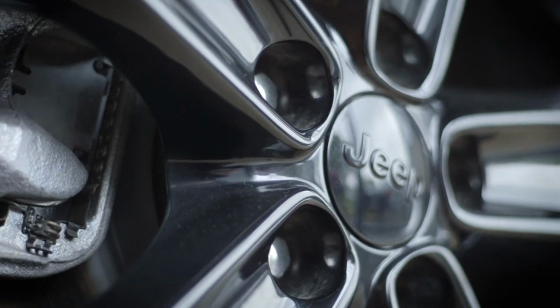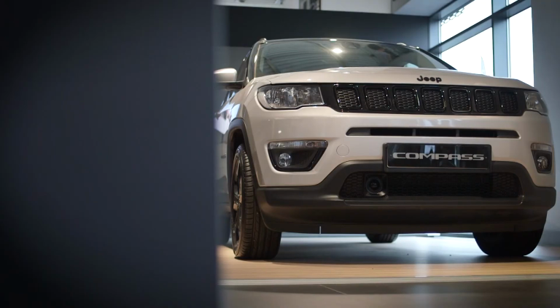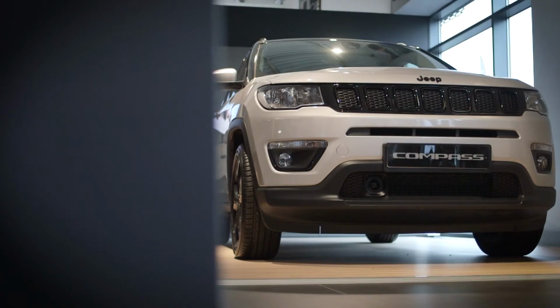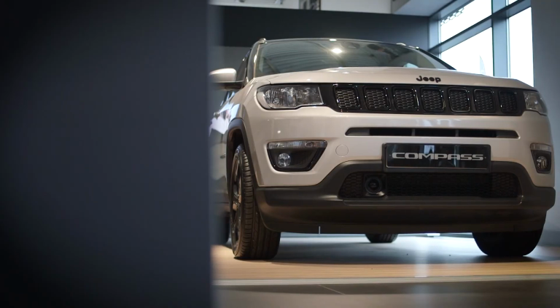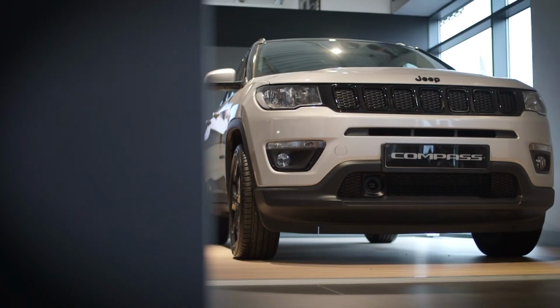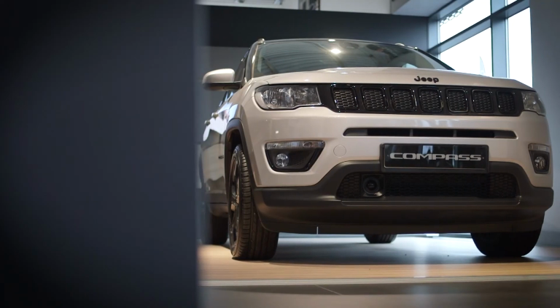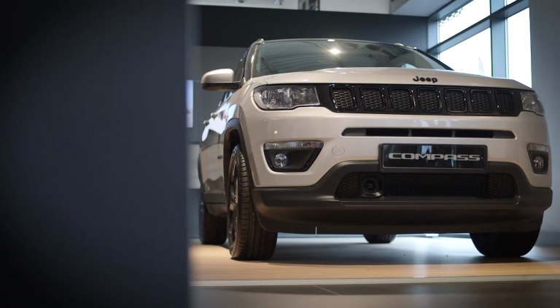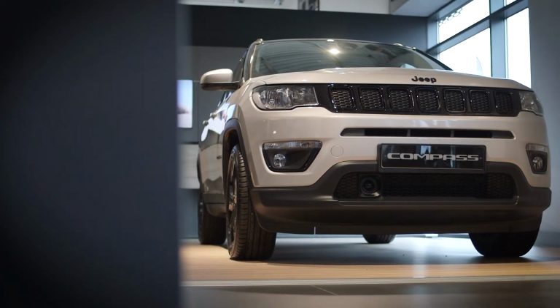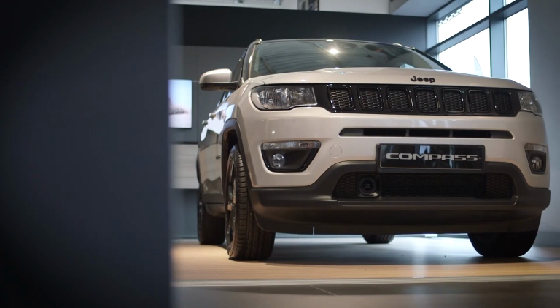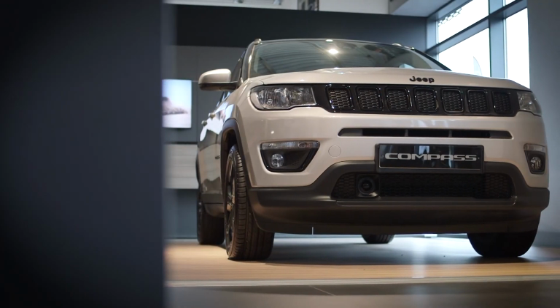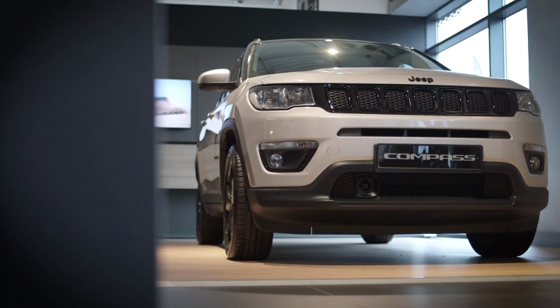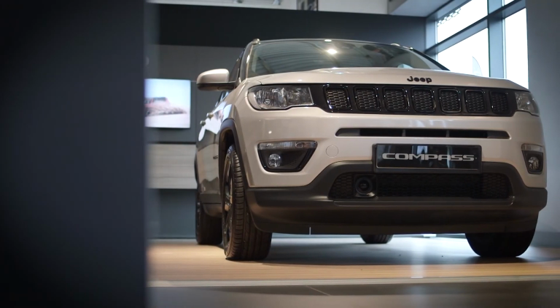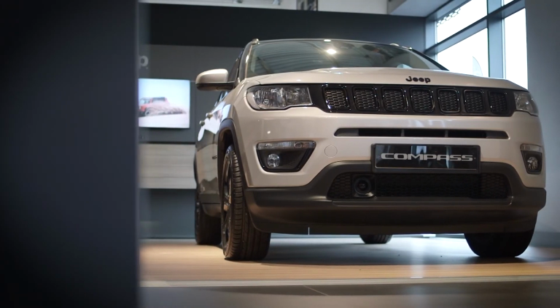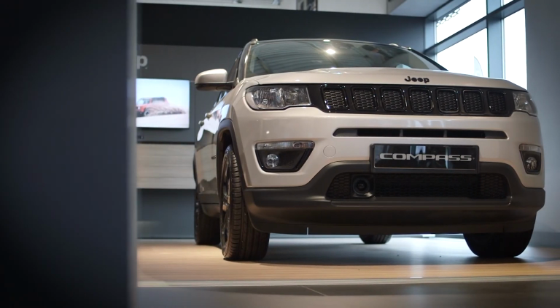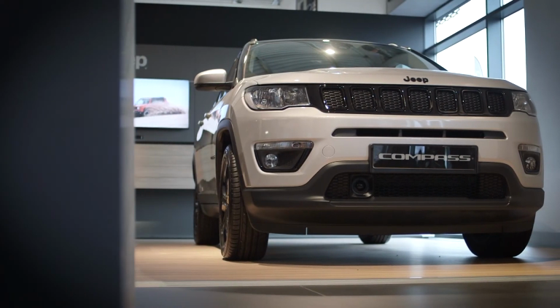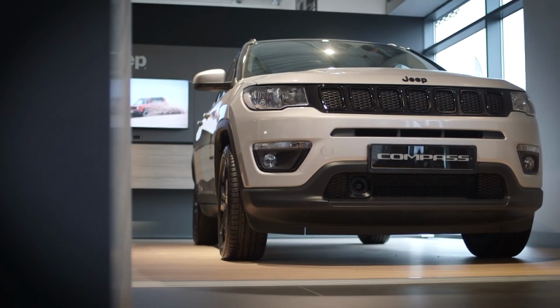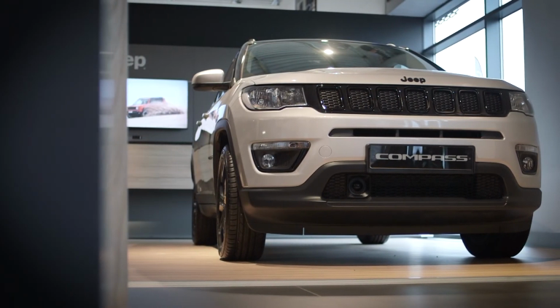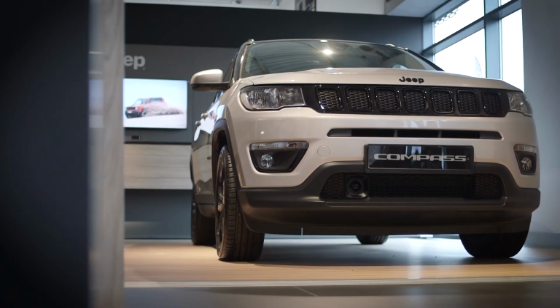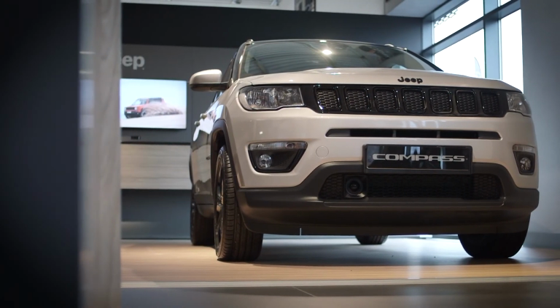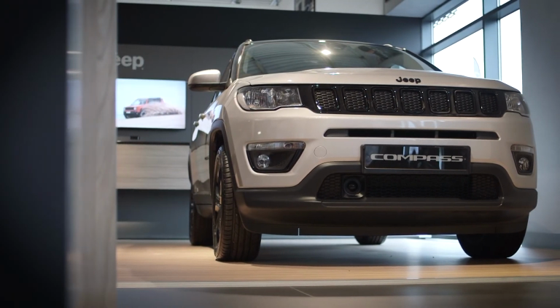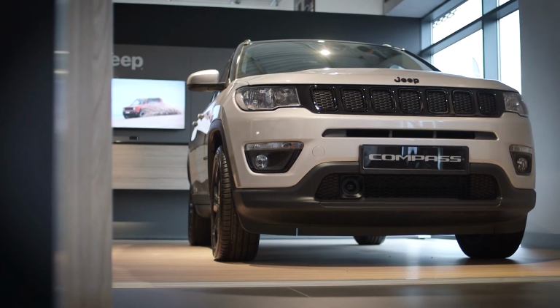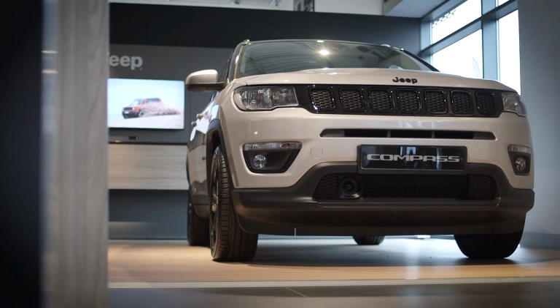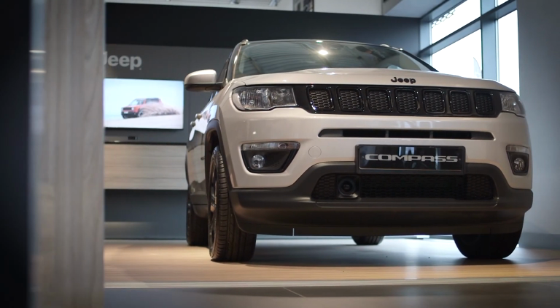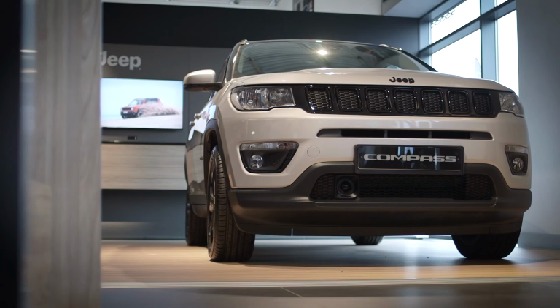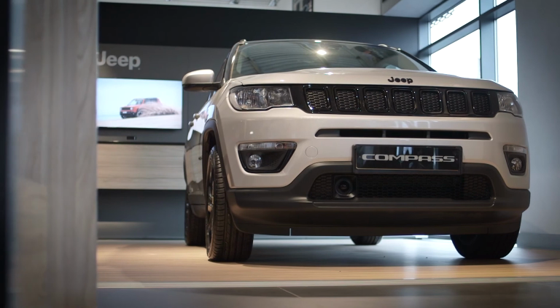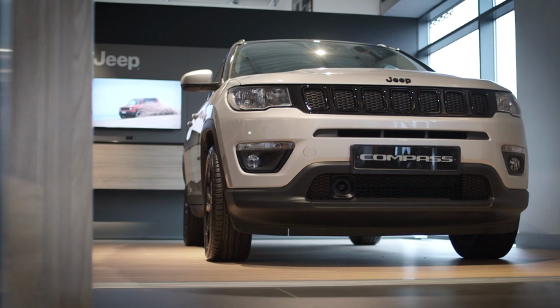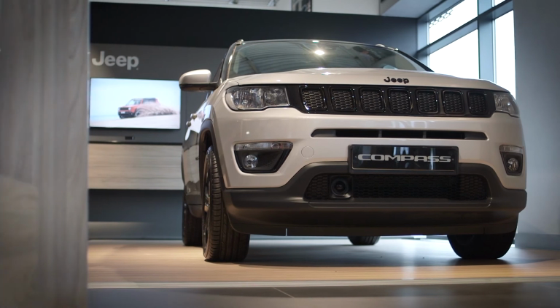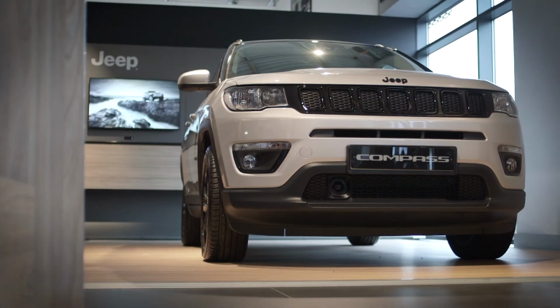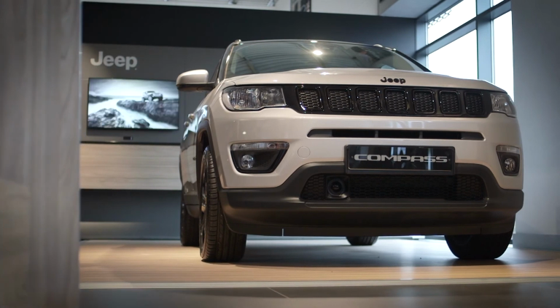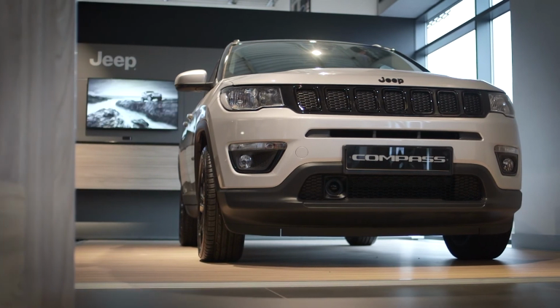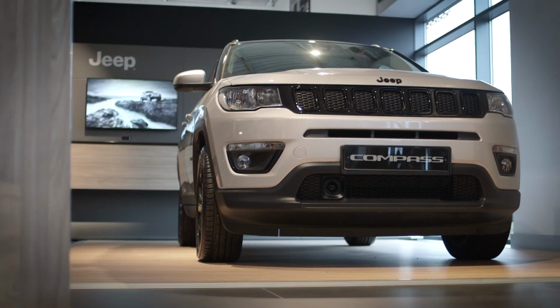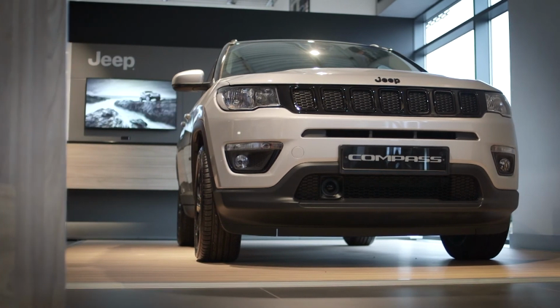Discover the full range of features in the new Jeep Compass Night Eagle with a test drive at Johnson's Jeep in Swindon today.